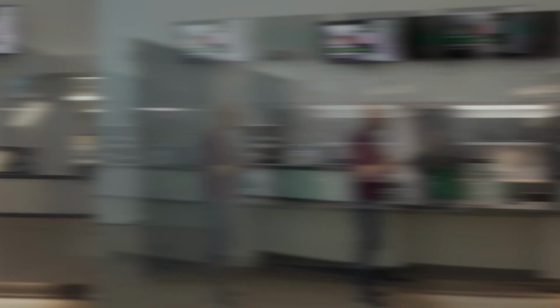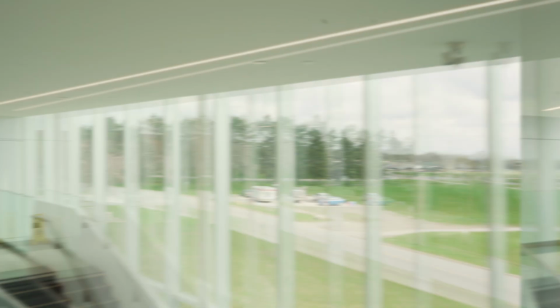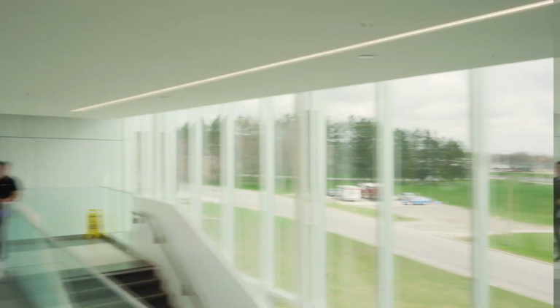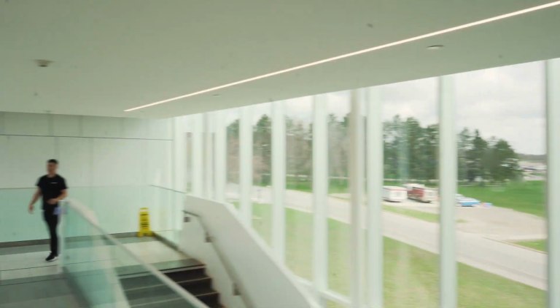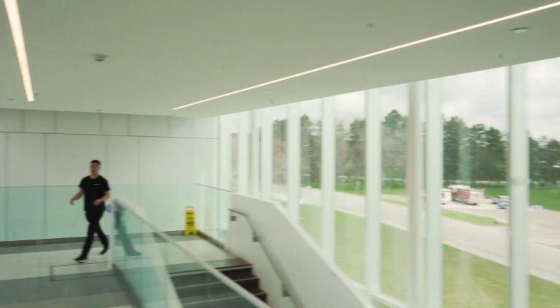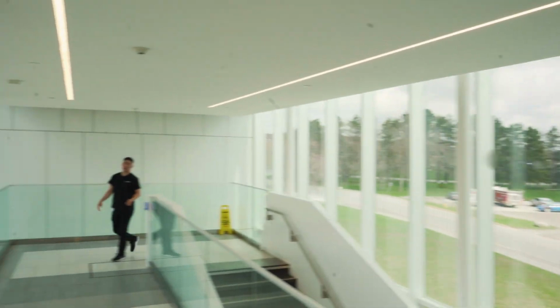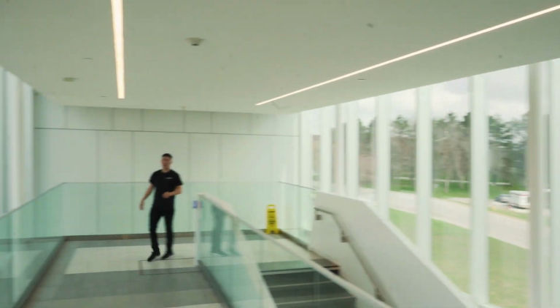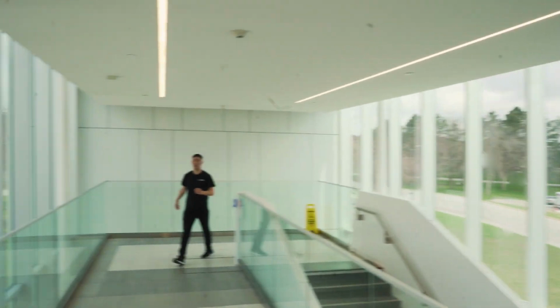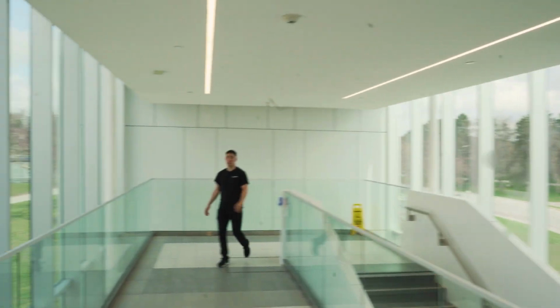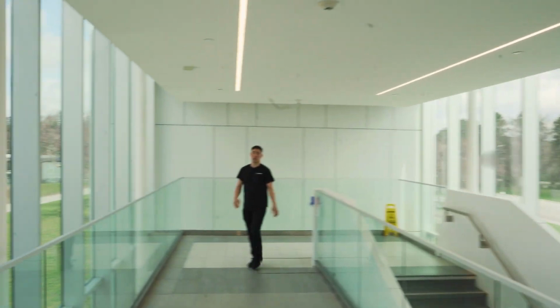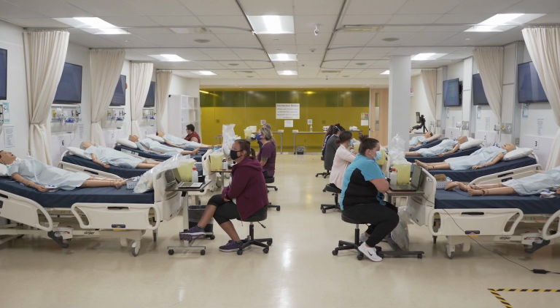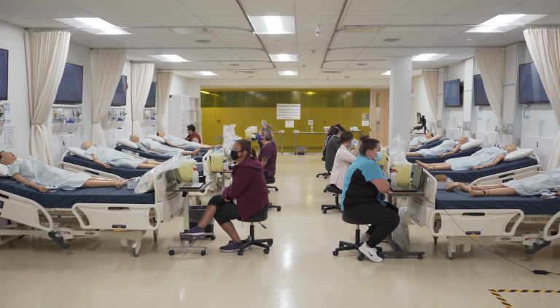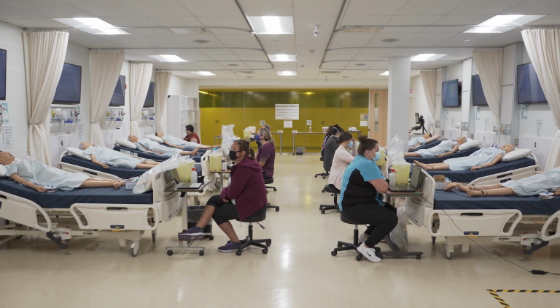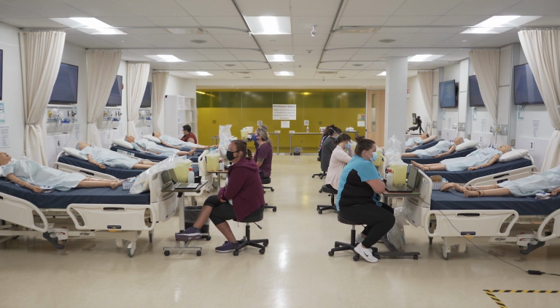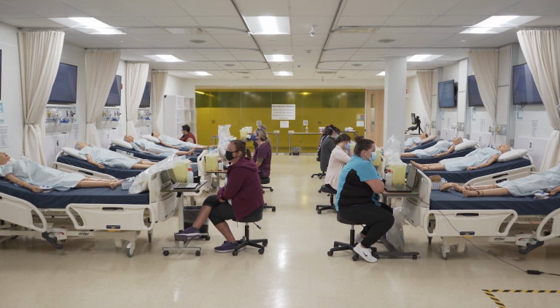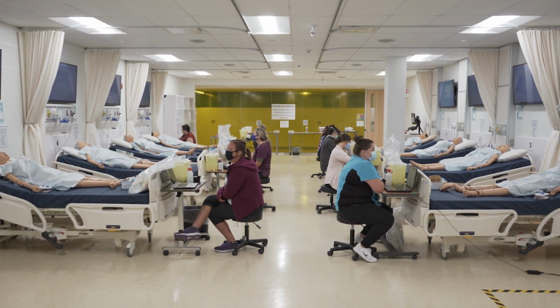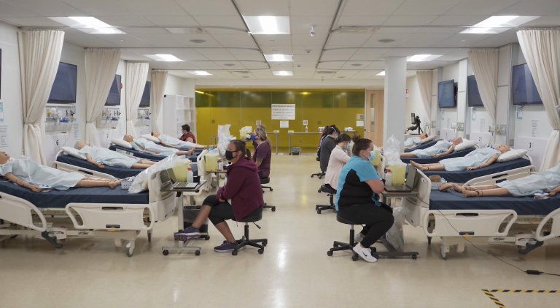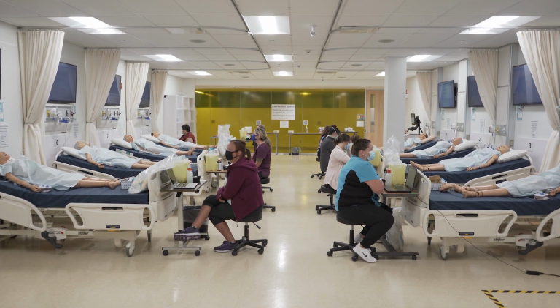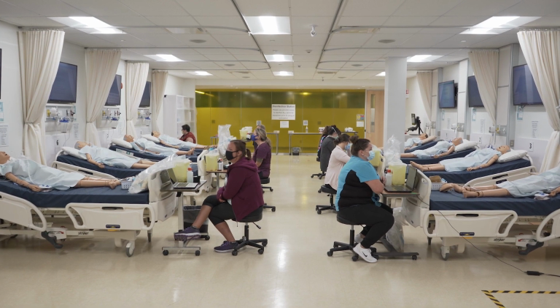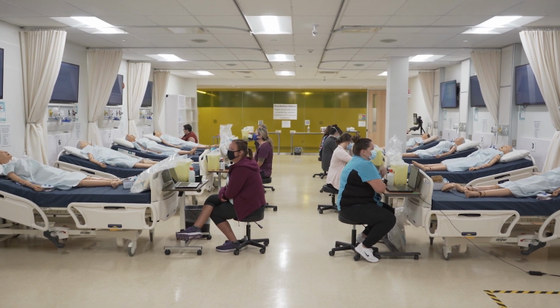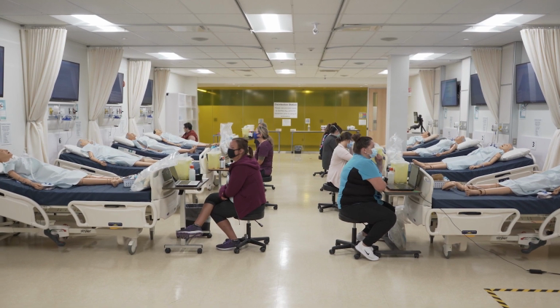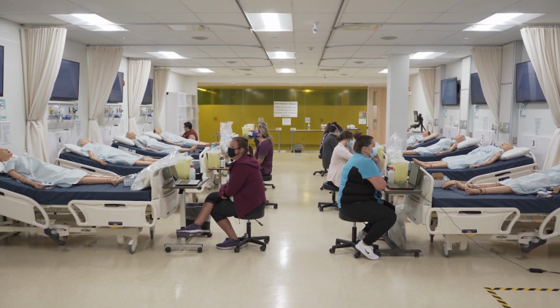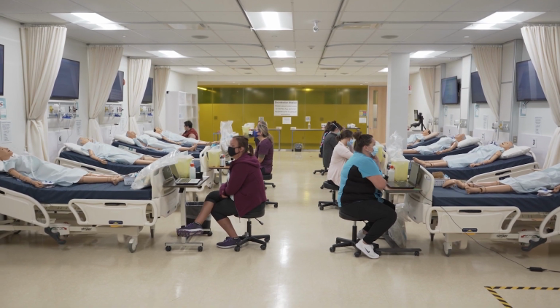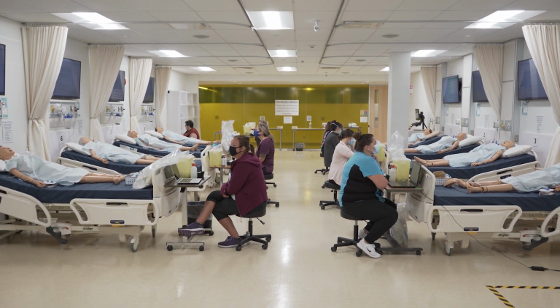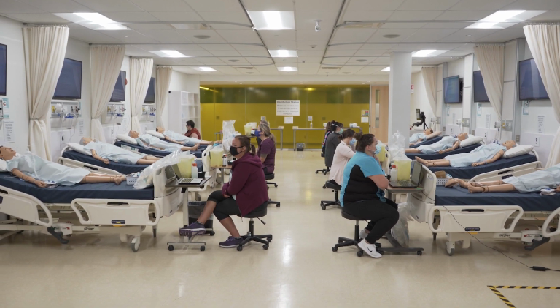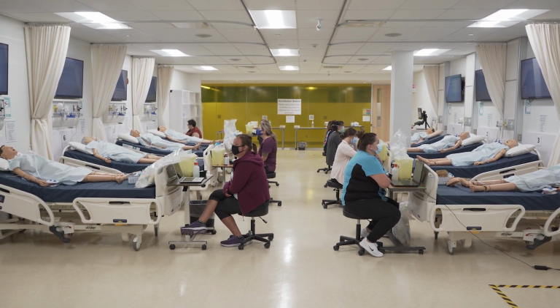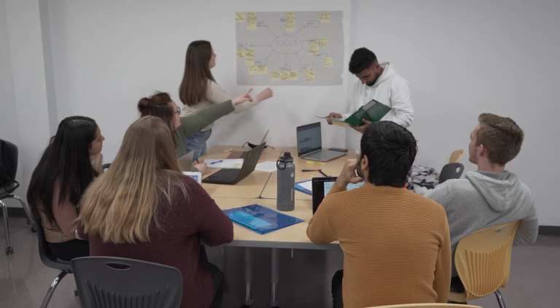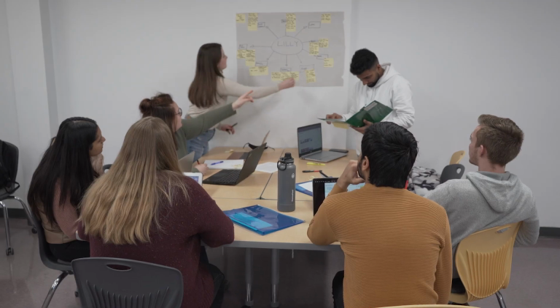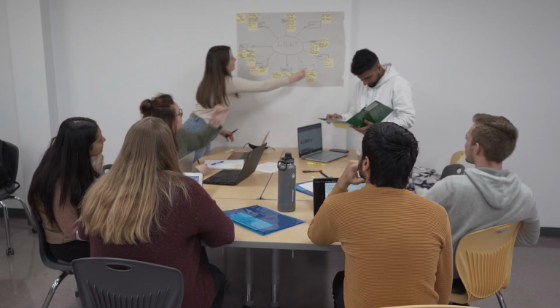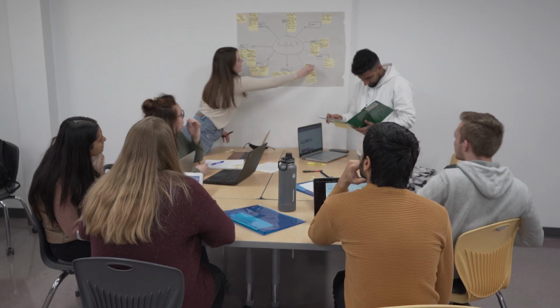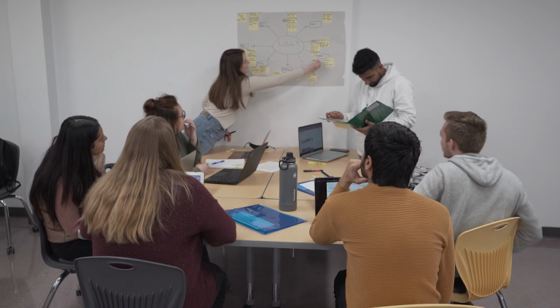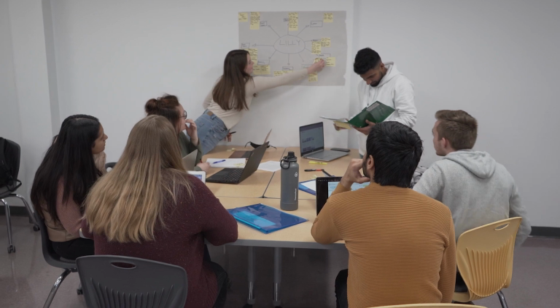The A wing is home to the School of Health and Community Services as well as business programs.